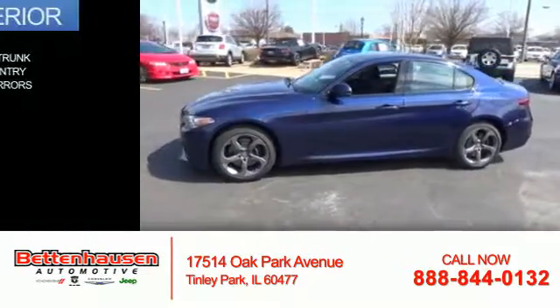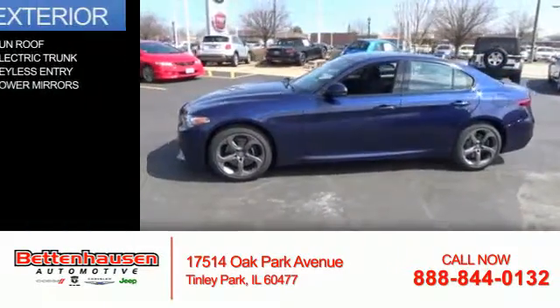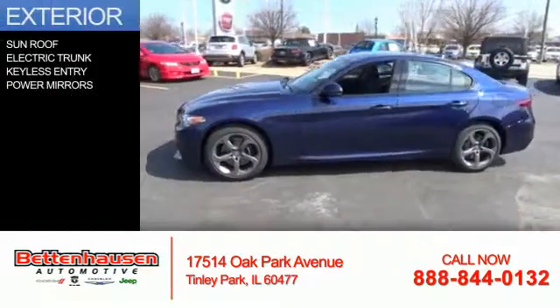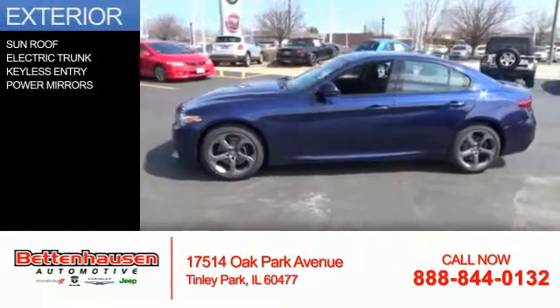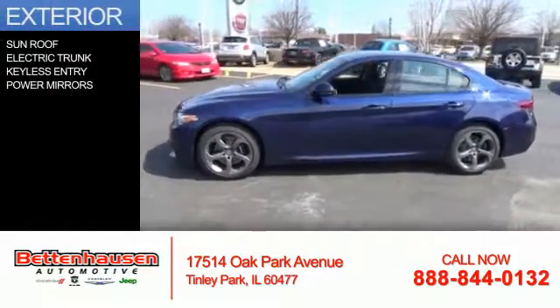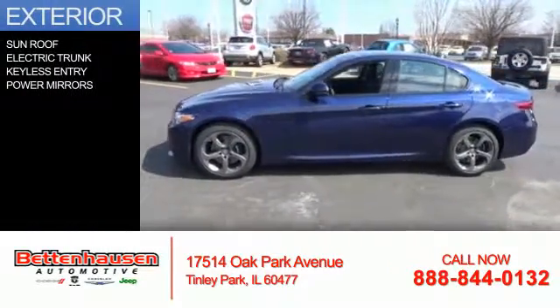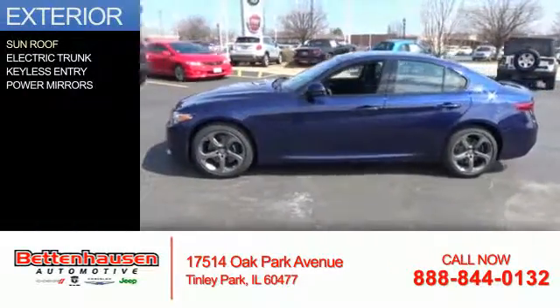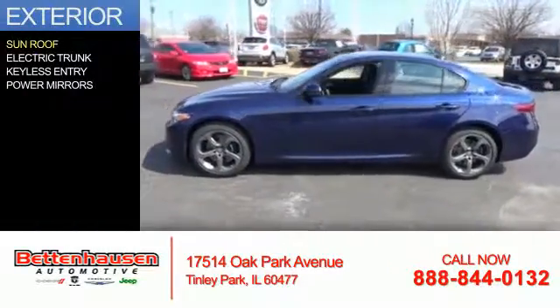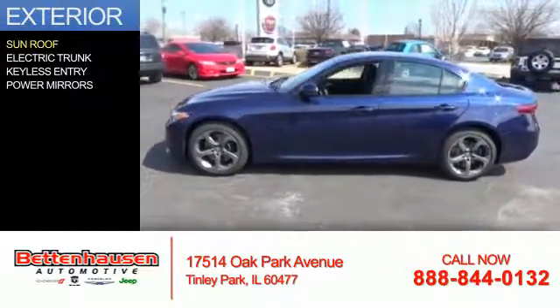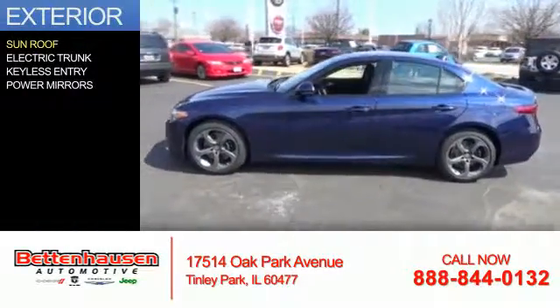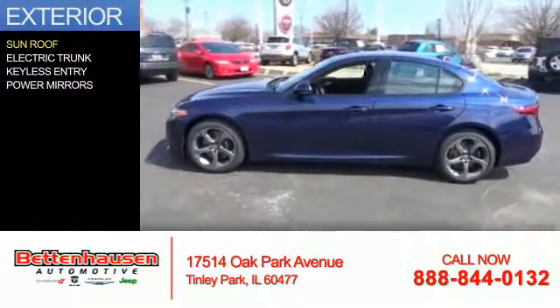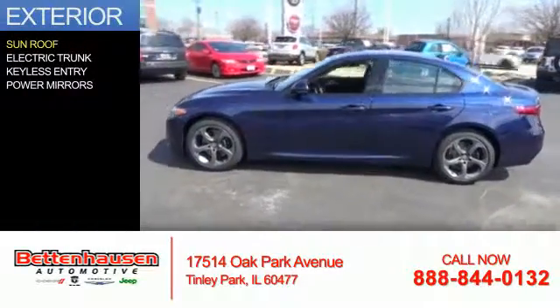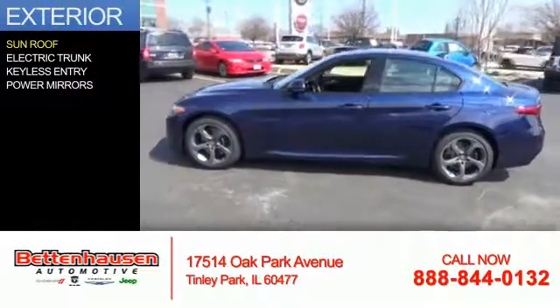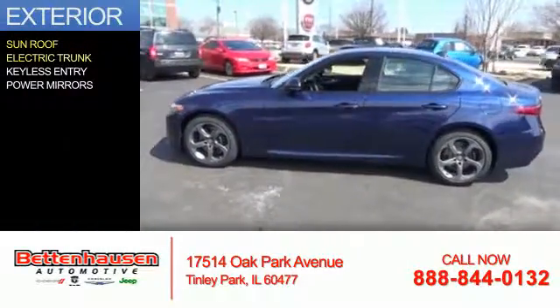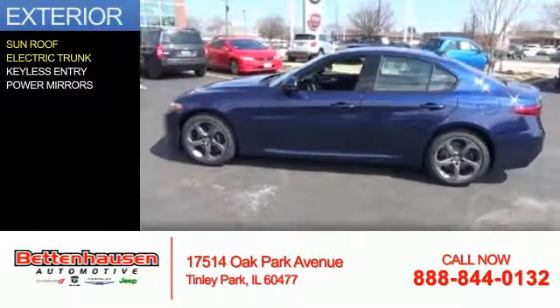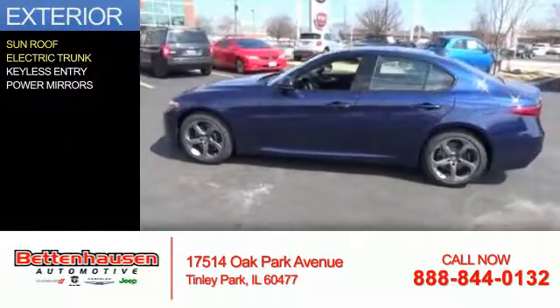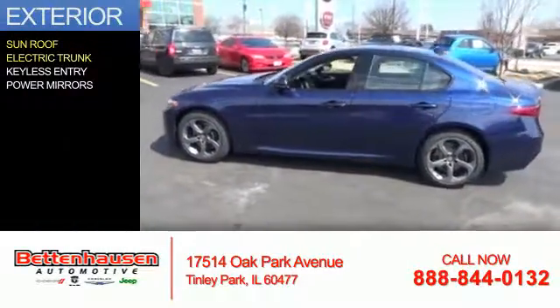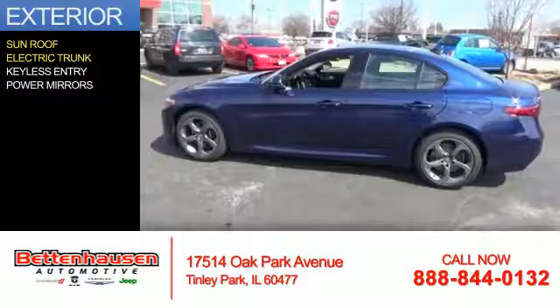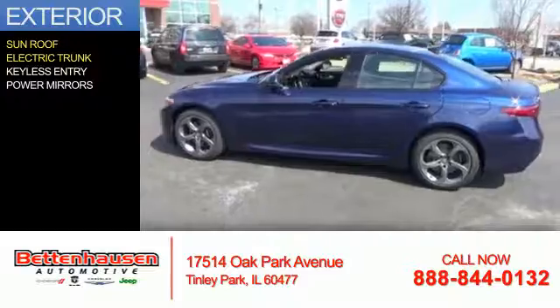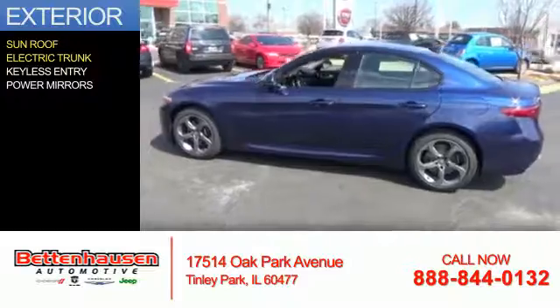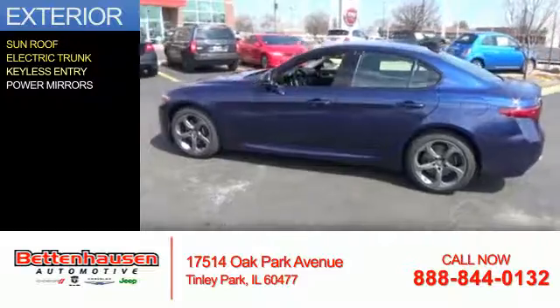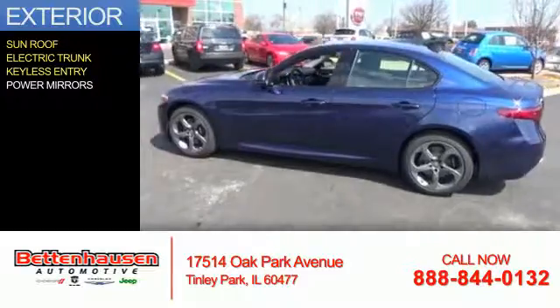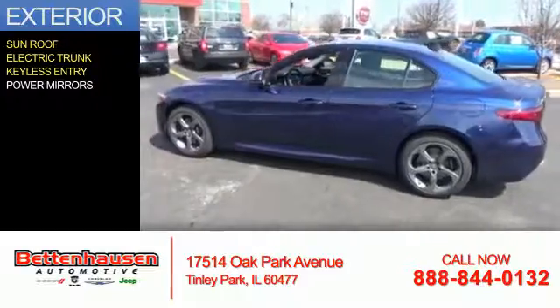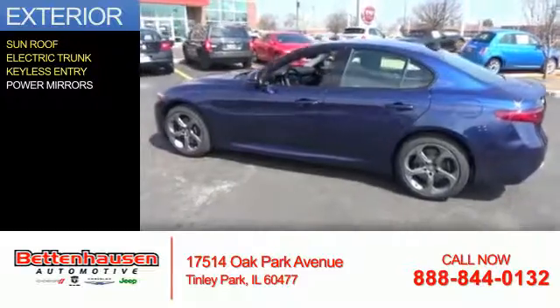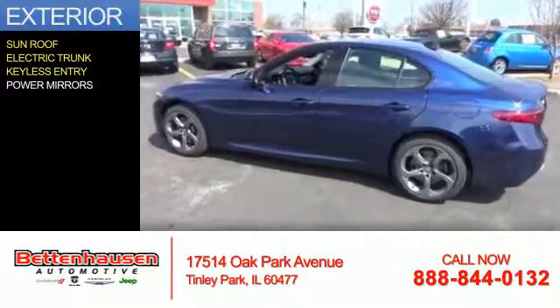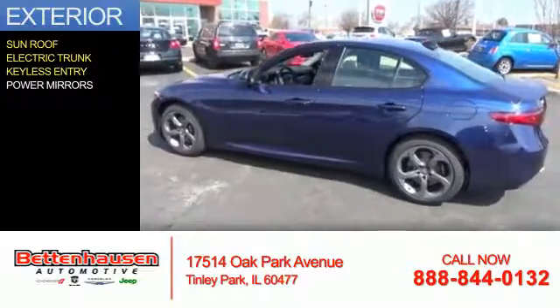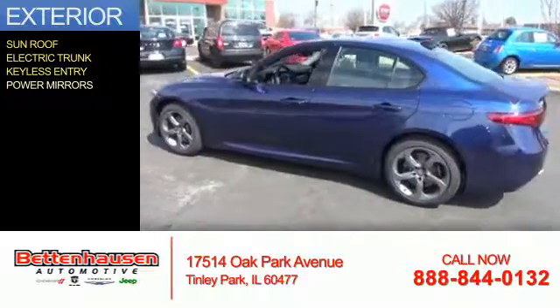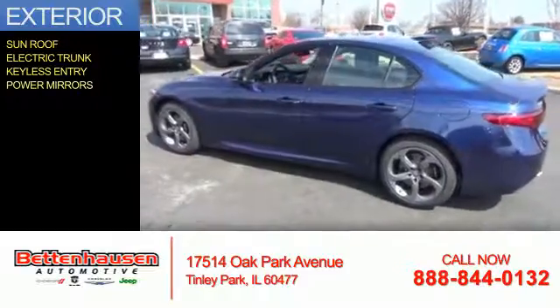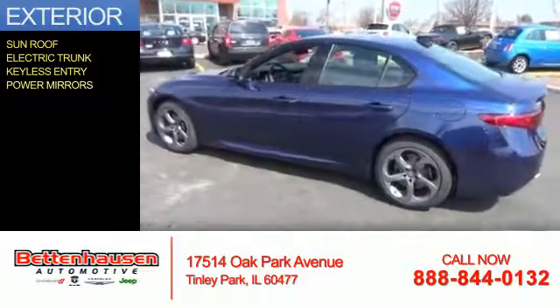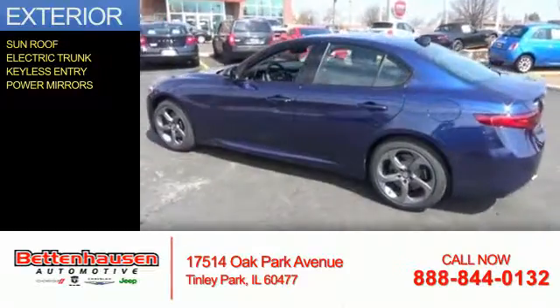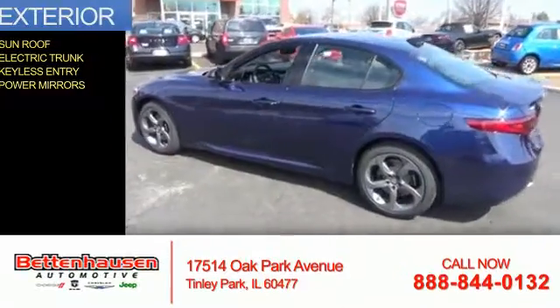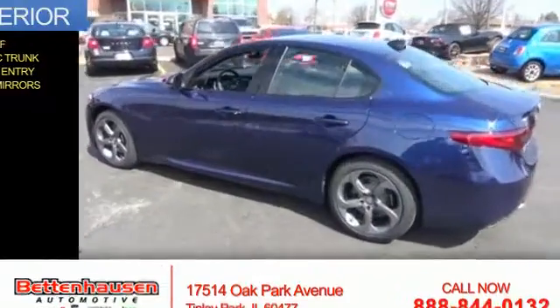The features include a sunroof, electric trunk, keyless entry, and power mirrors.